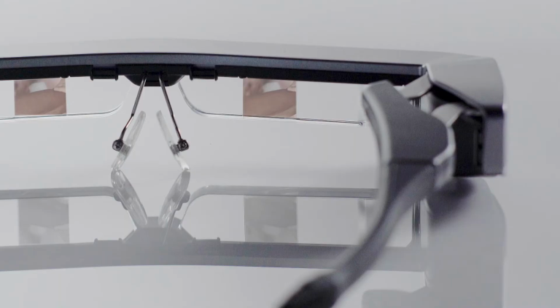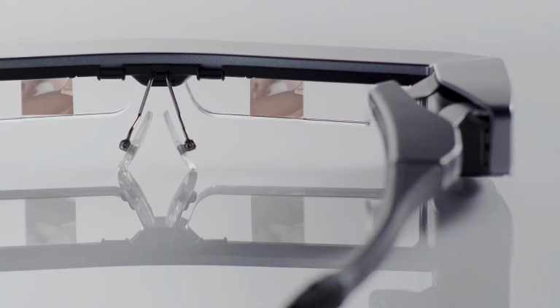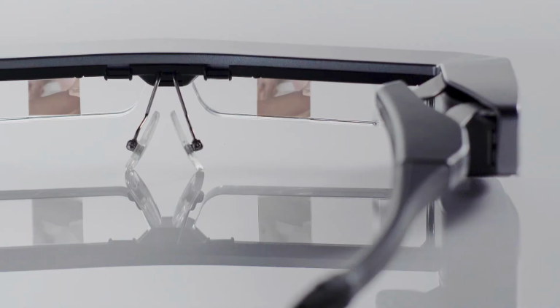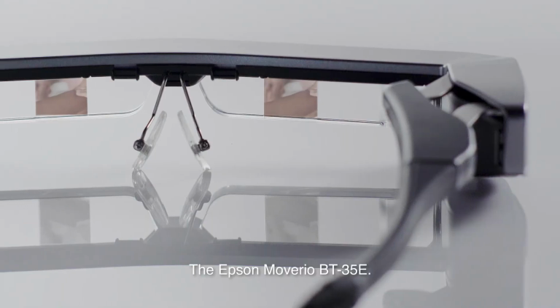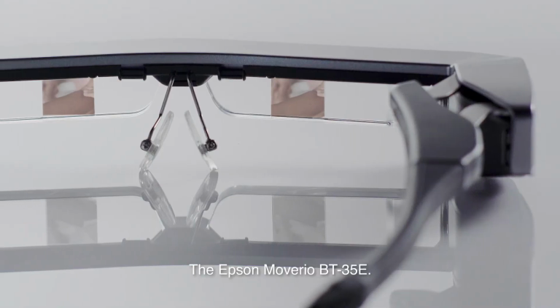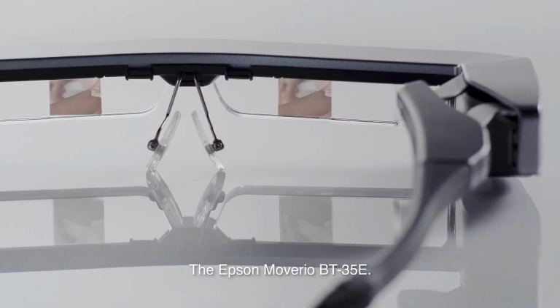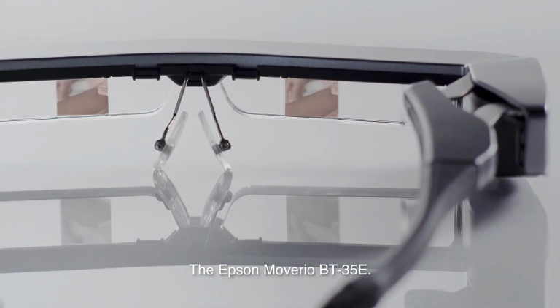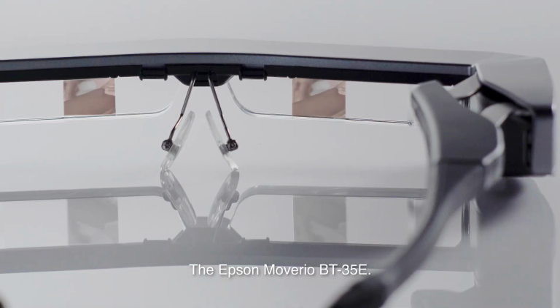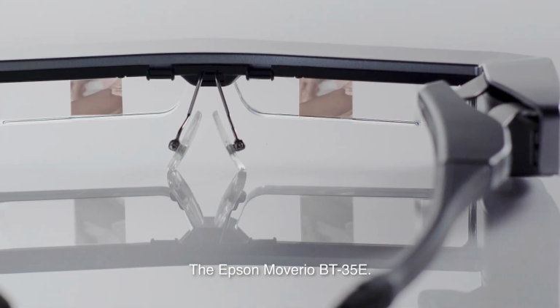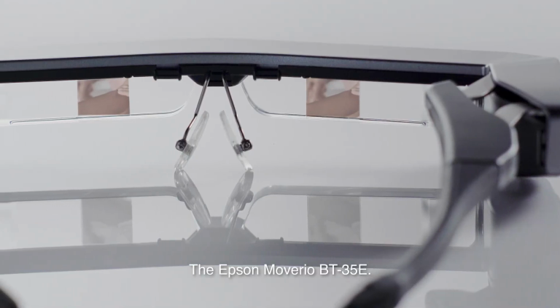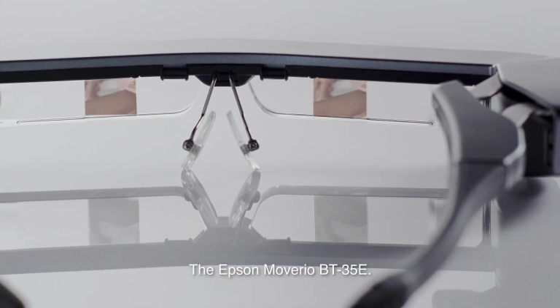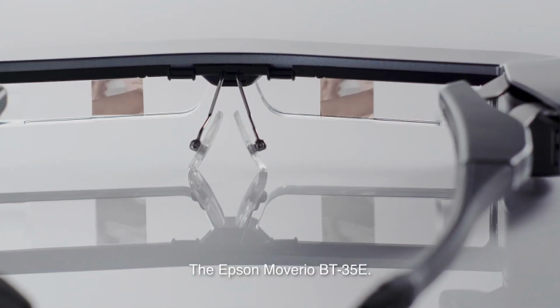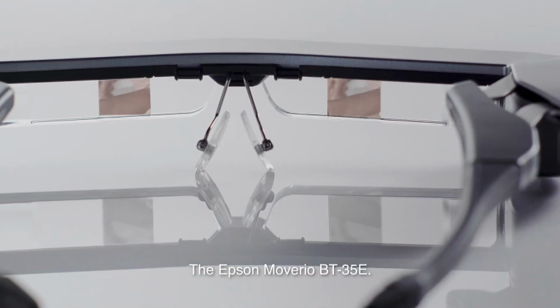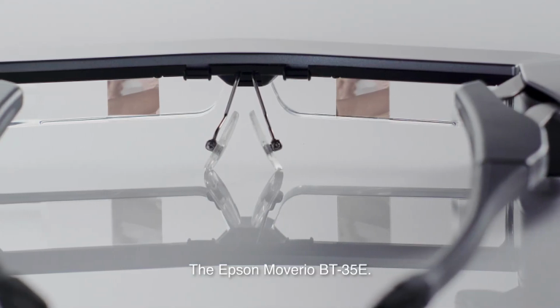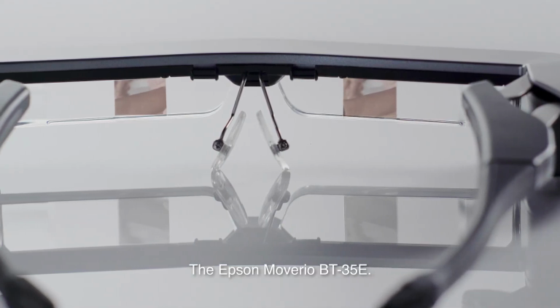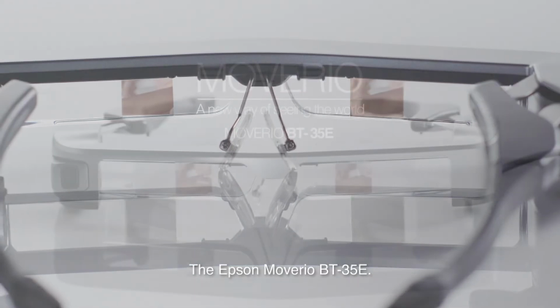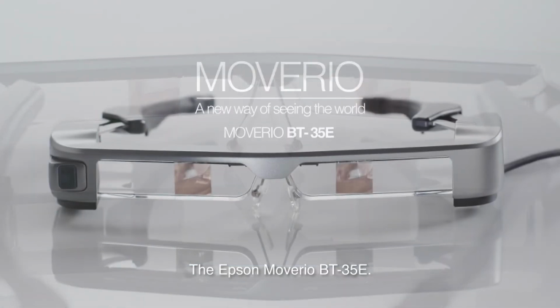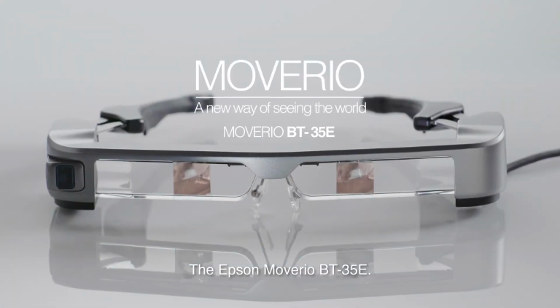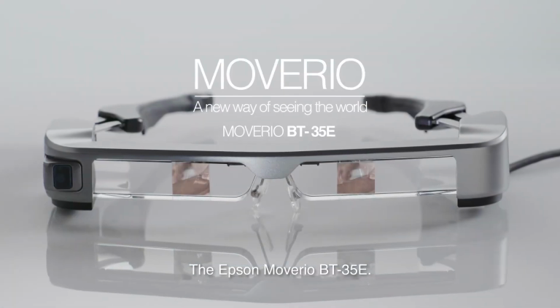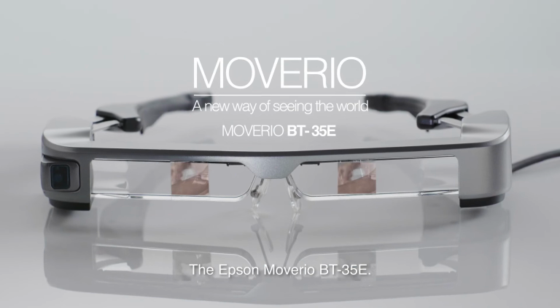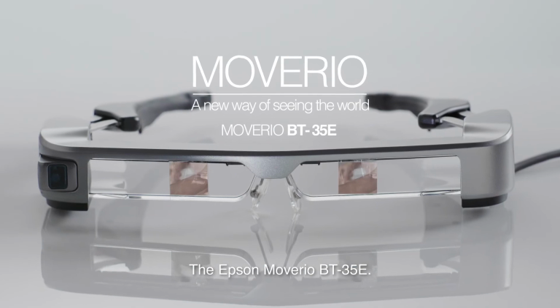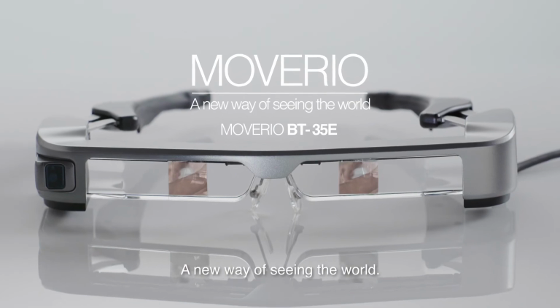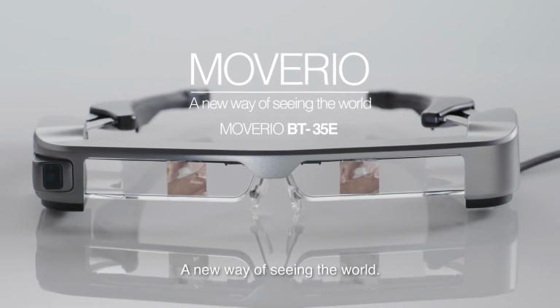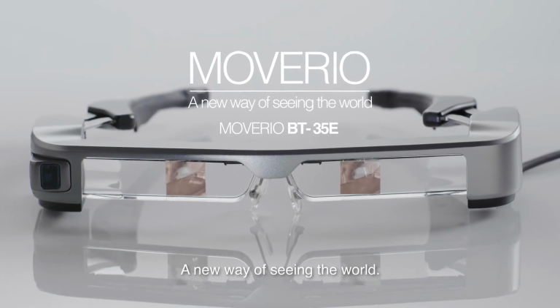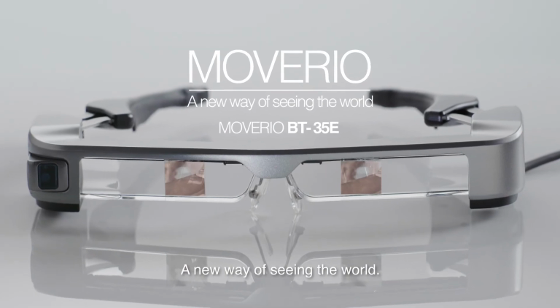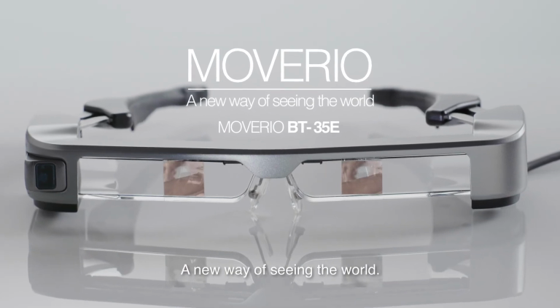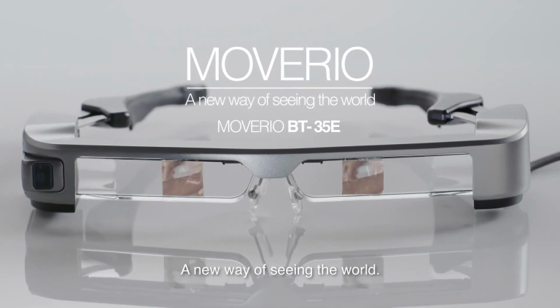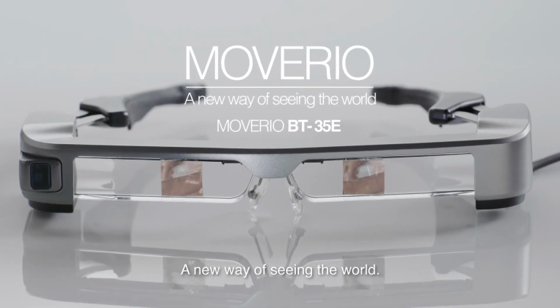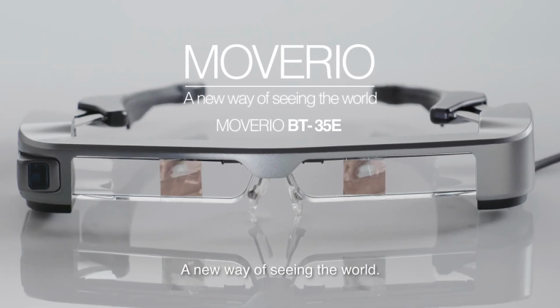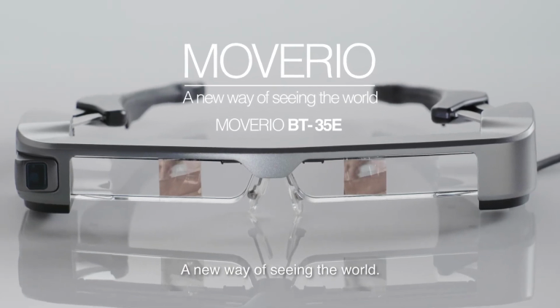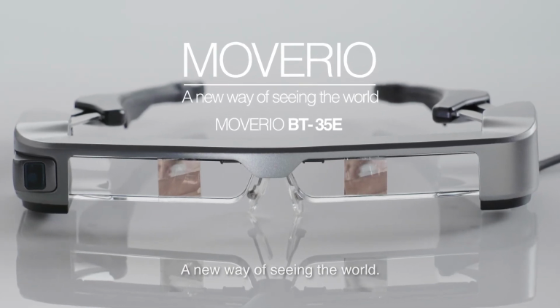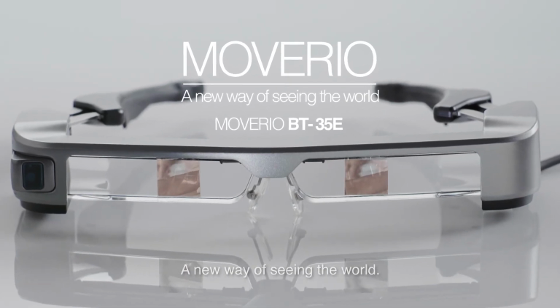The Epson Mavario BT35E — a new way of seeing the world.